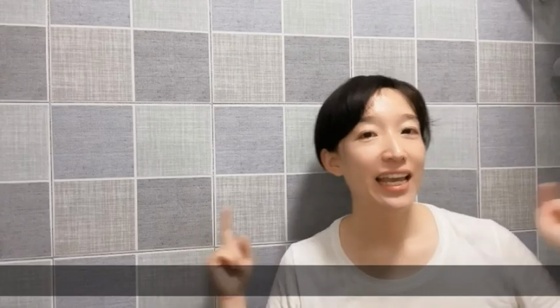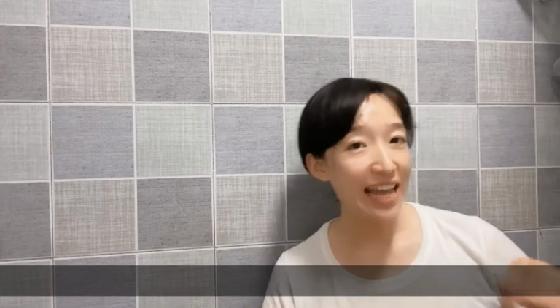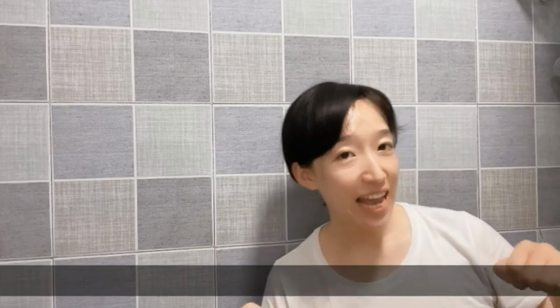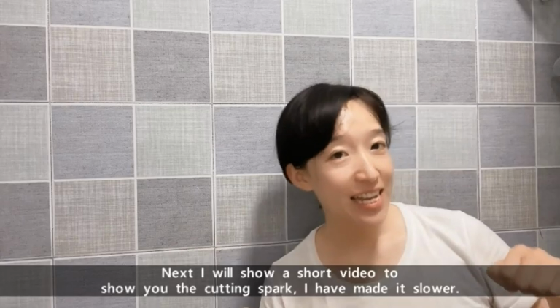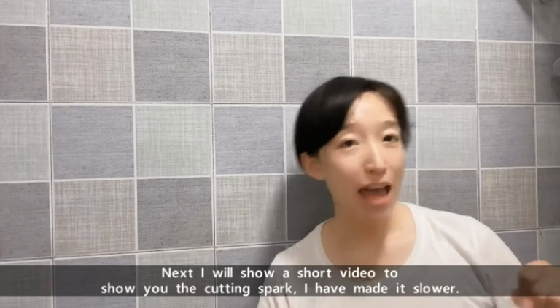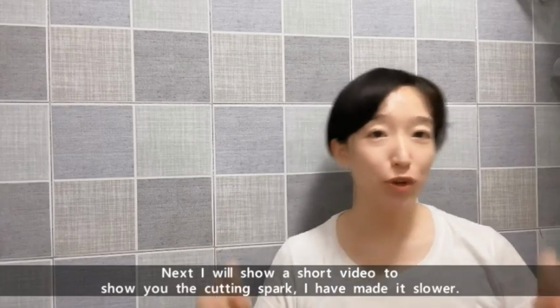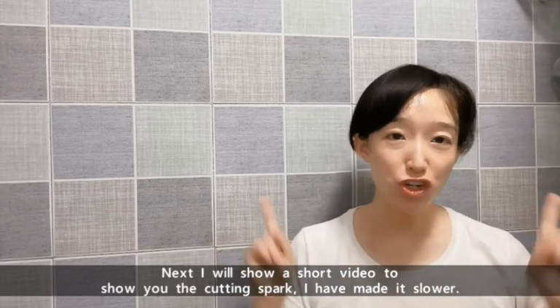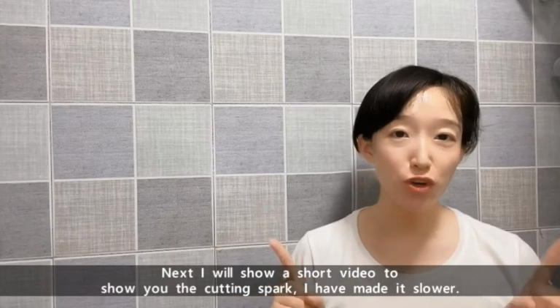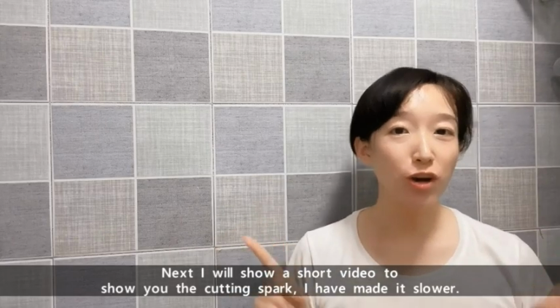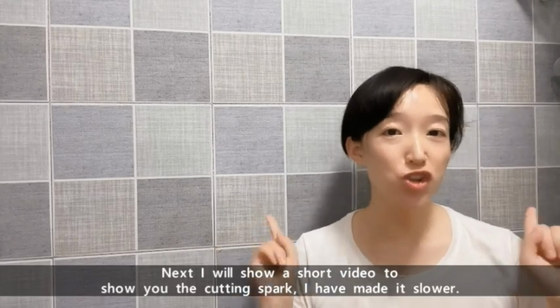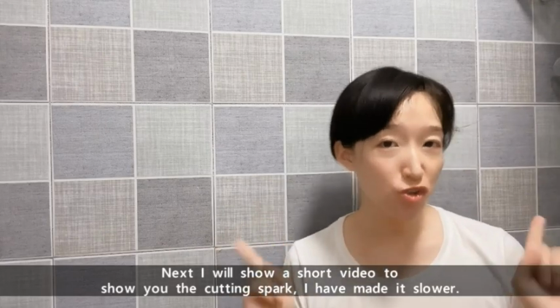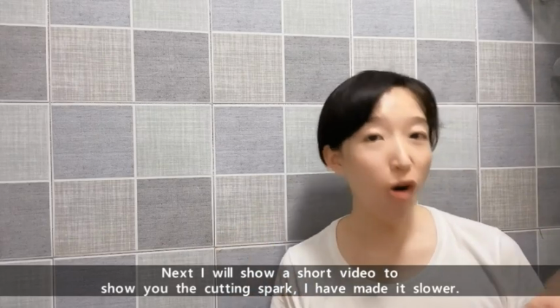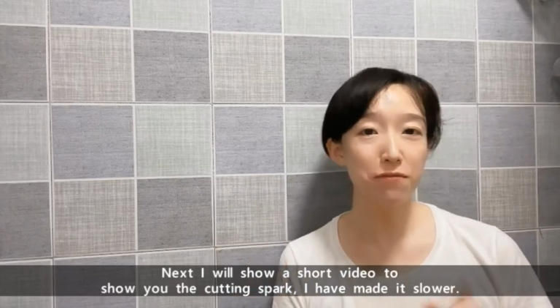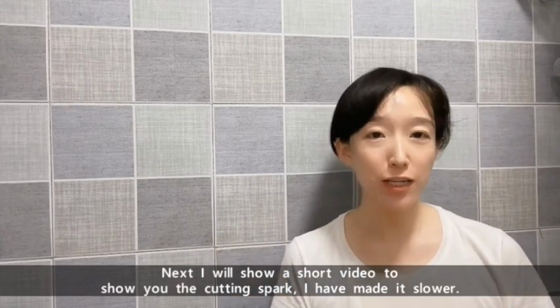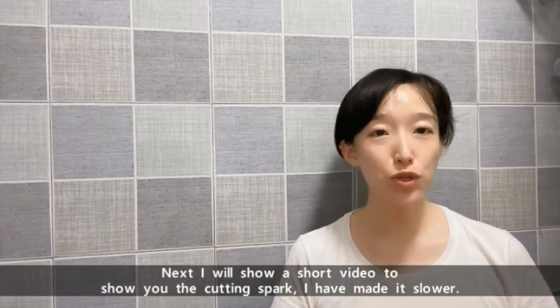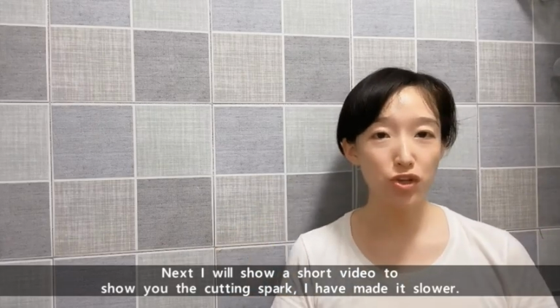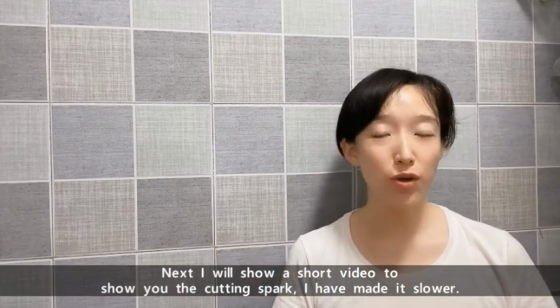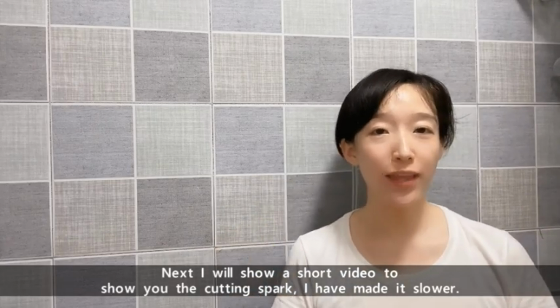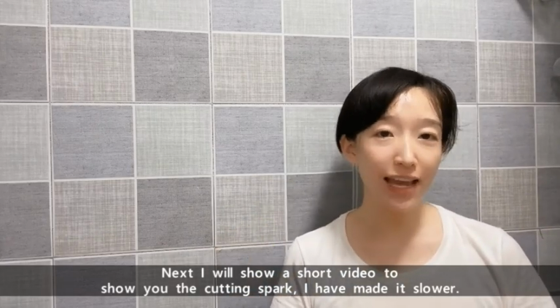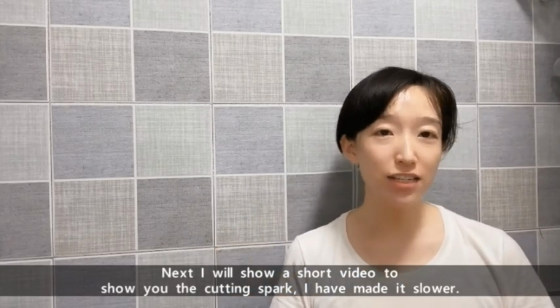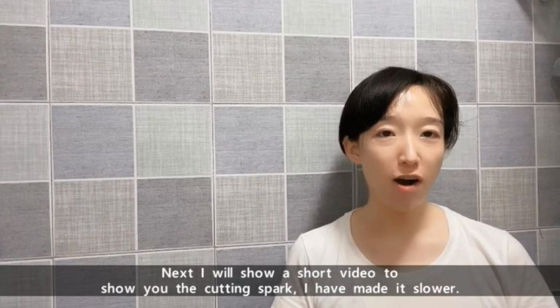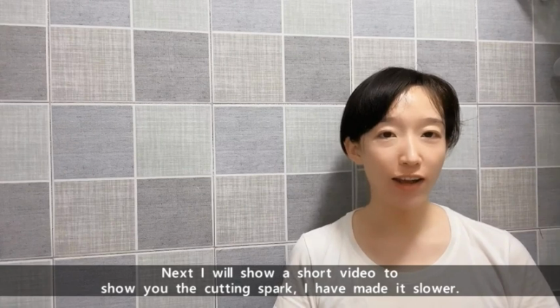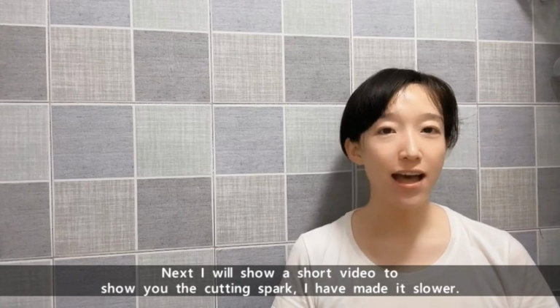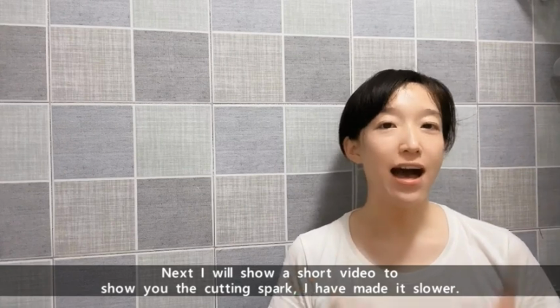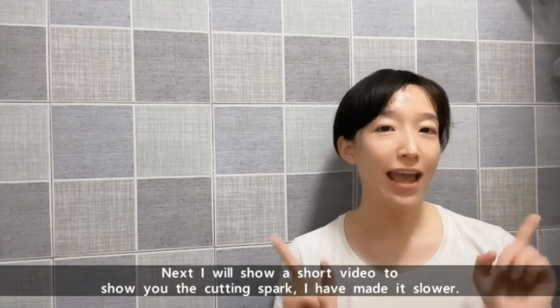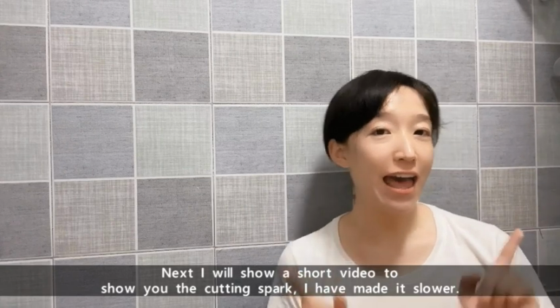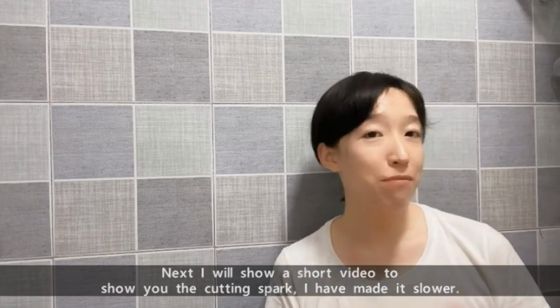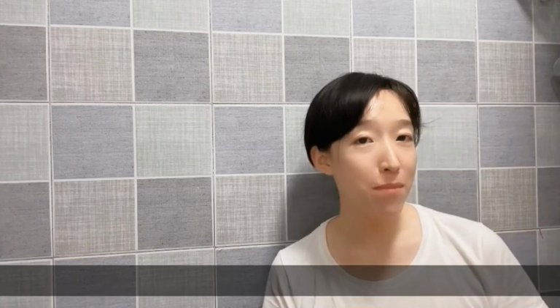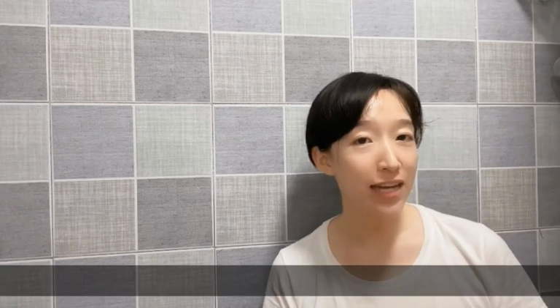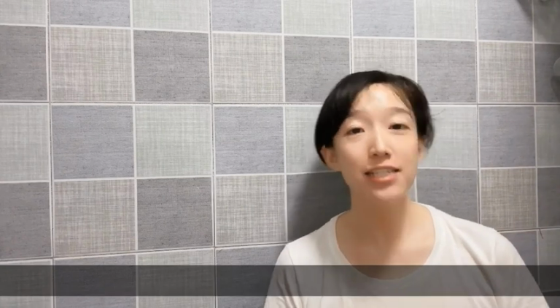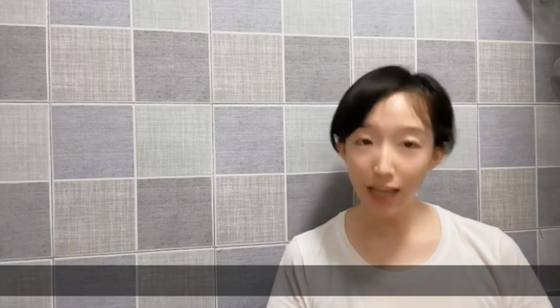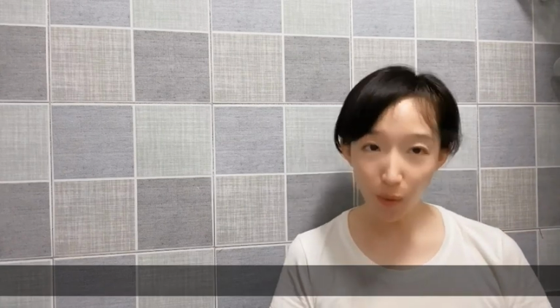Next, I will show you a short video to show you the cutting spark. I have made it slower.